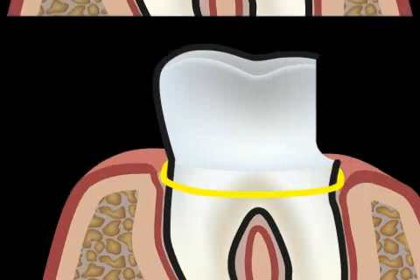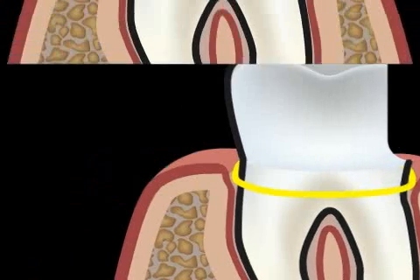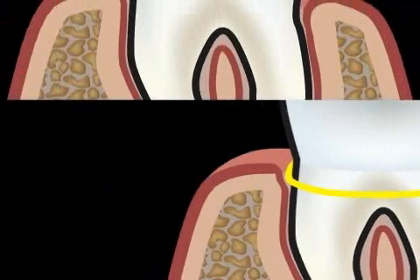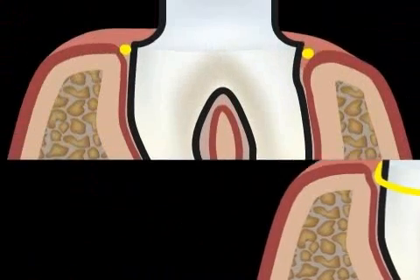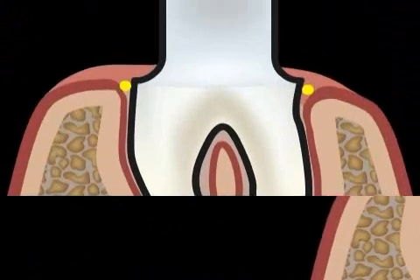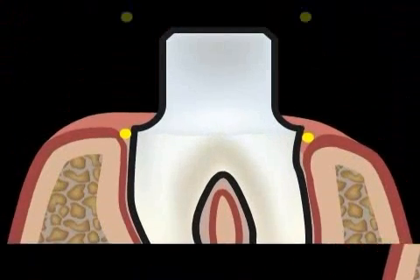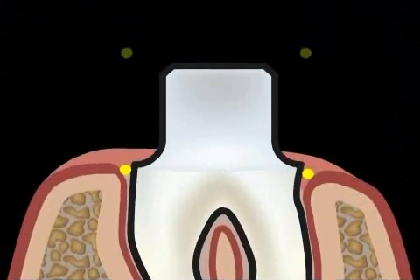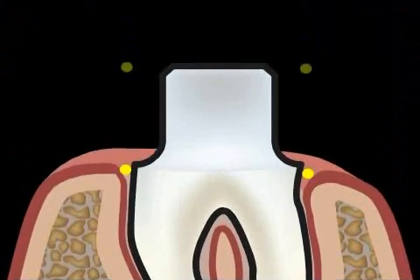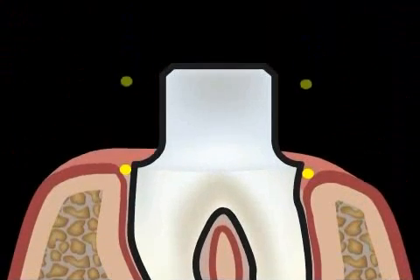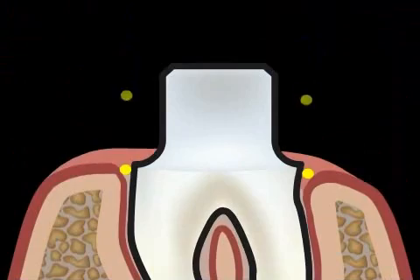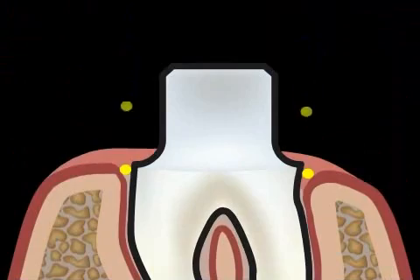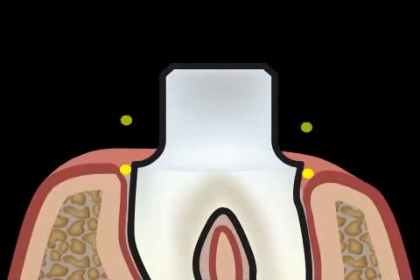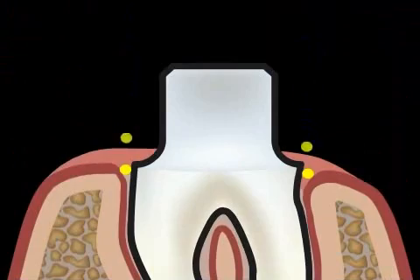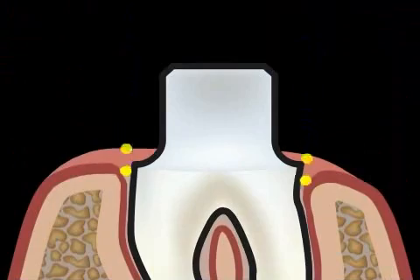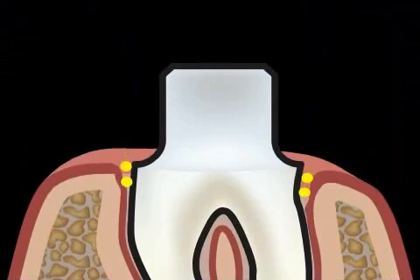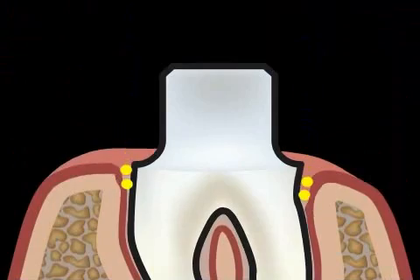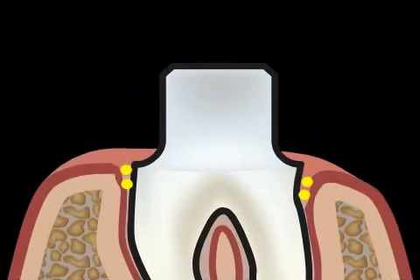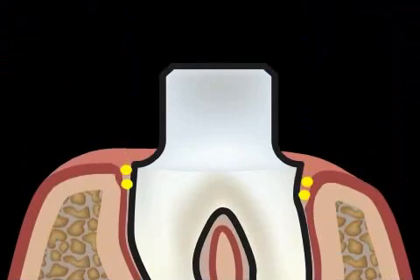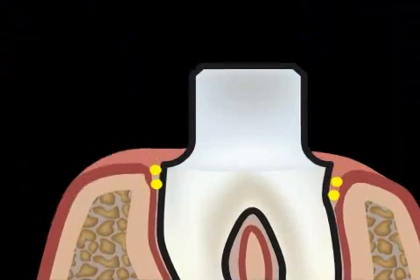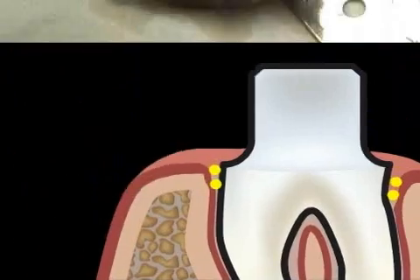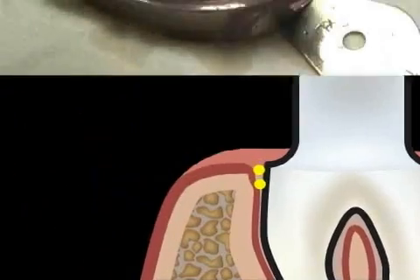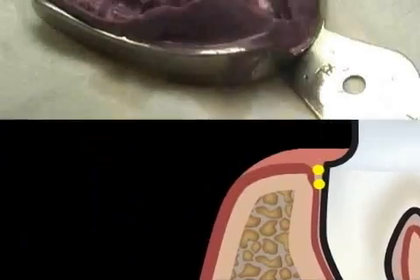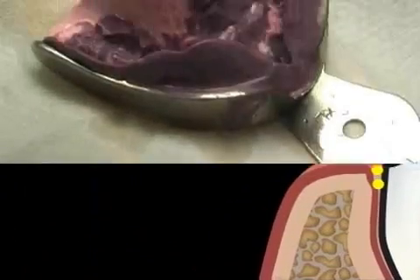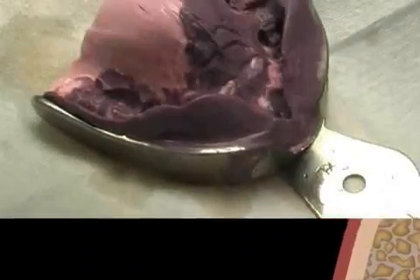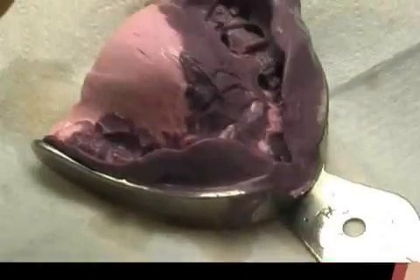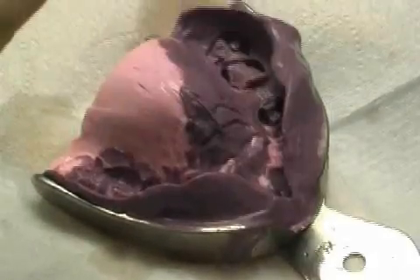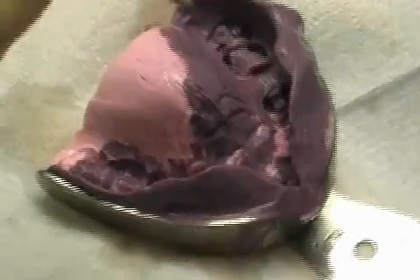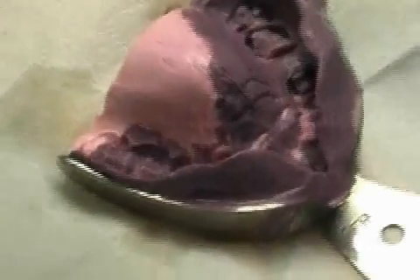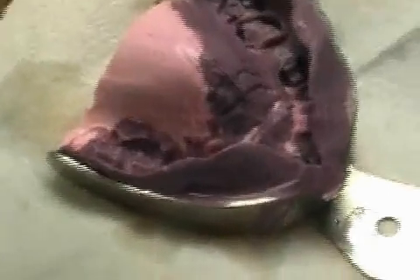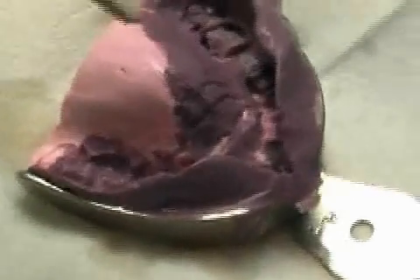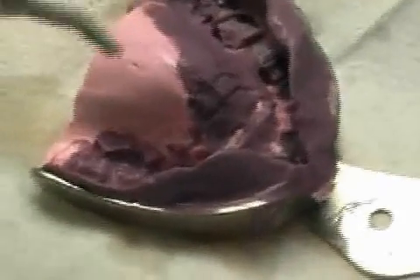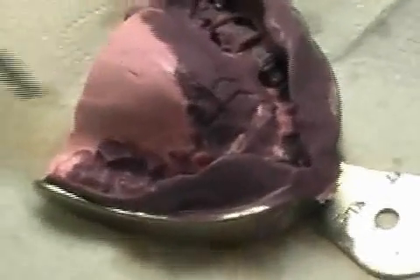A second thread is drawn after cutting. Why tooth threads? The following film and animation will explain.